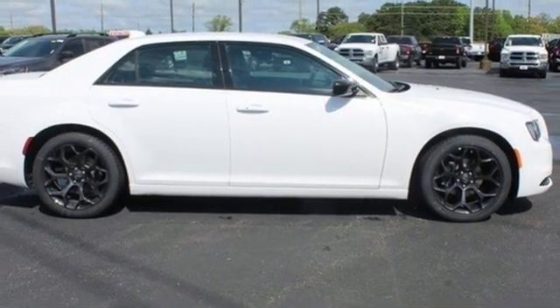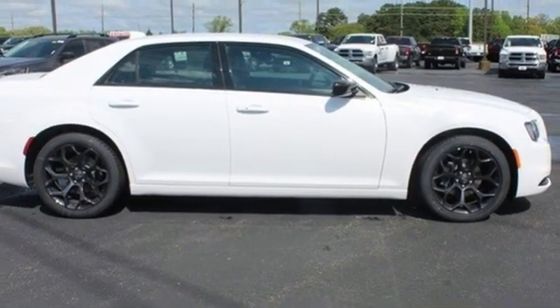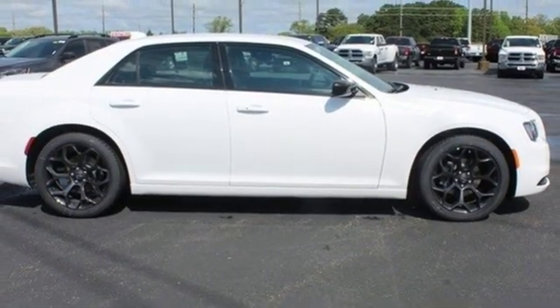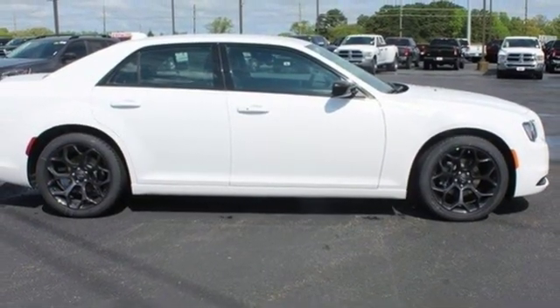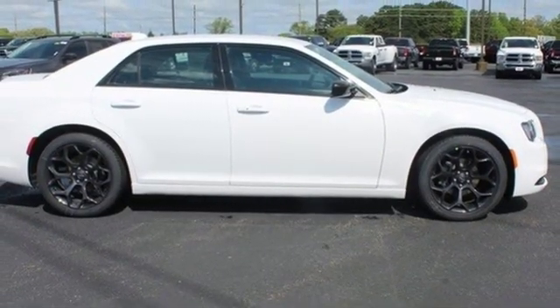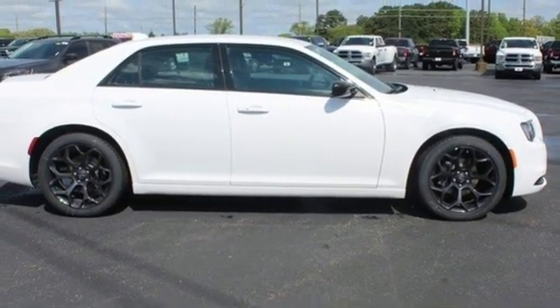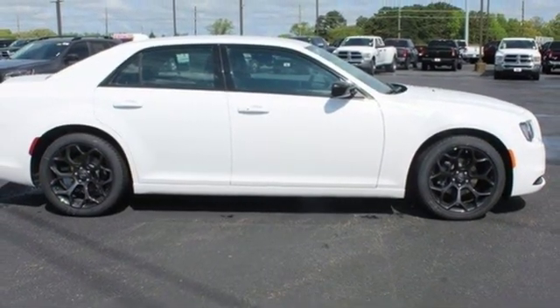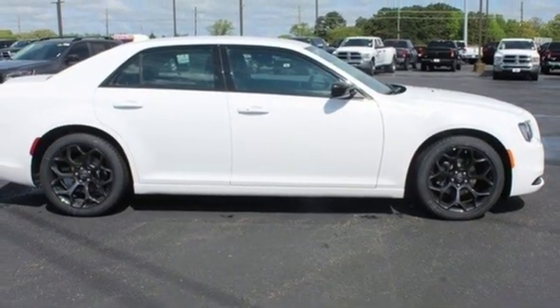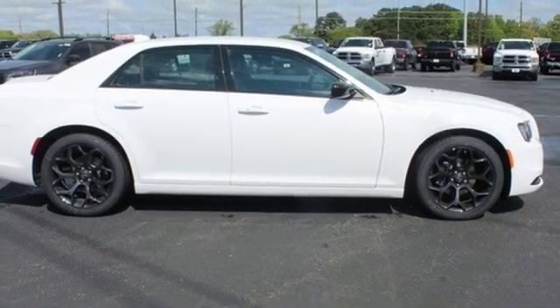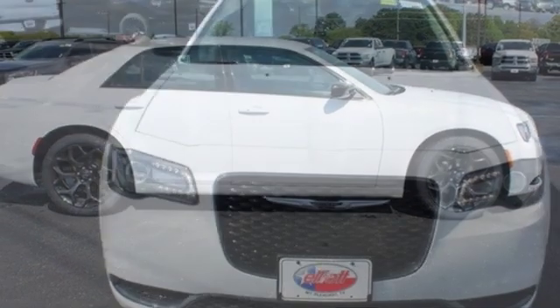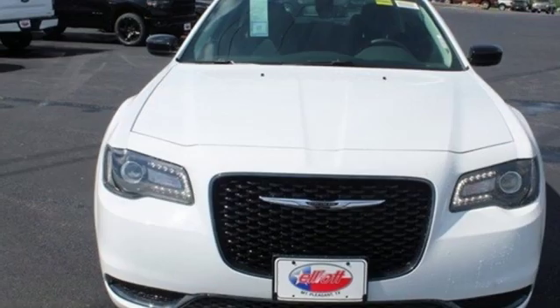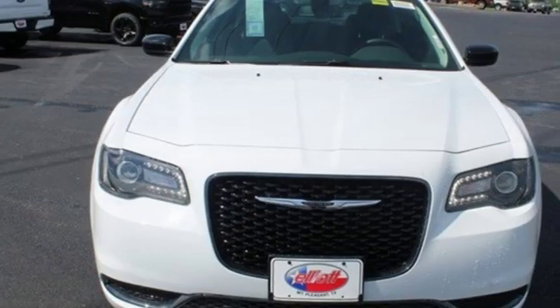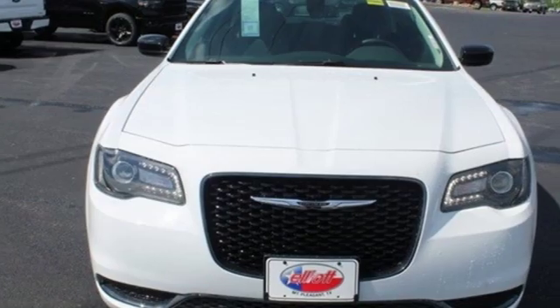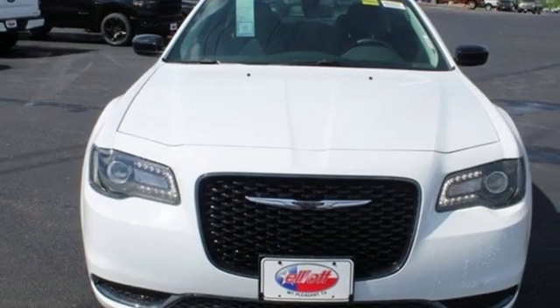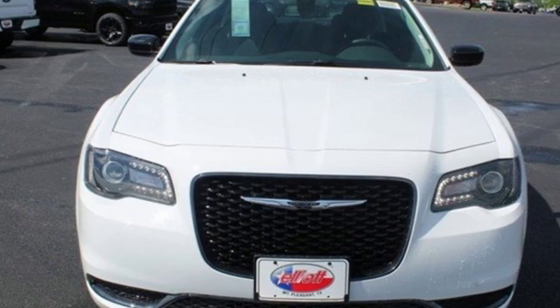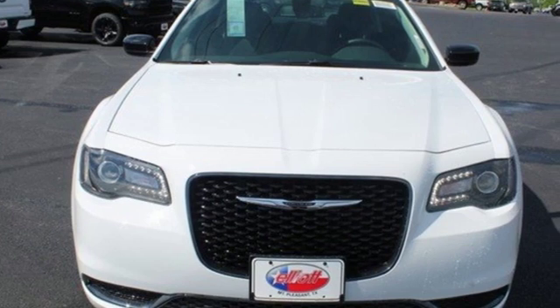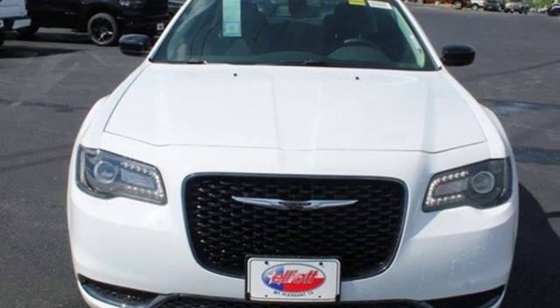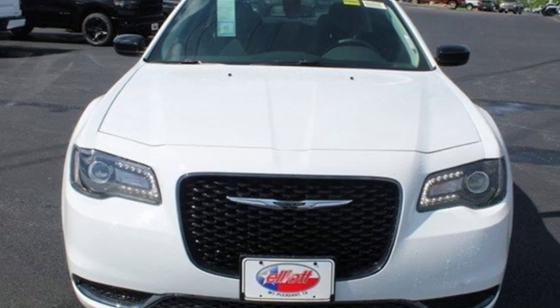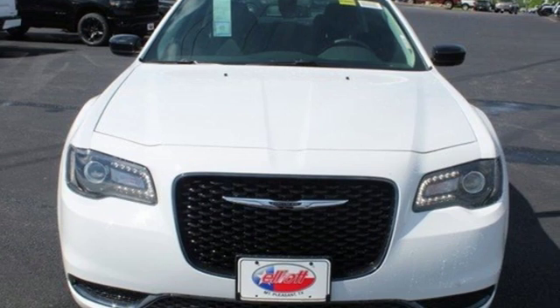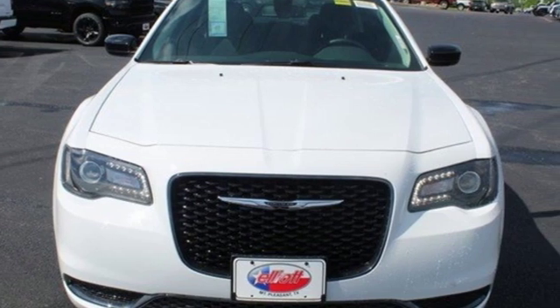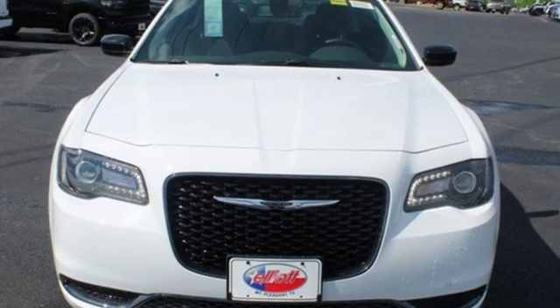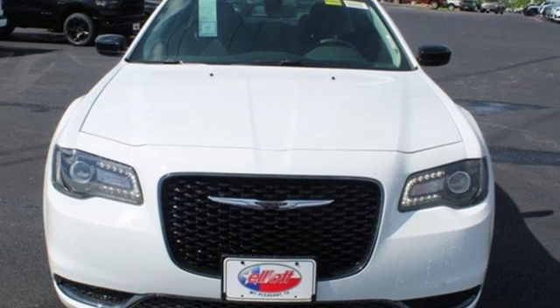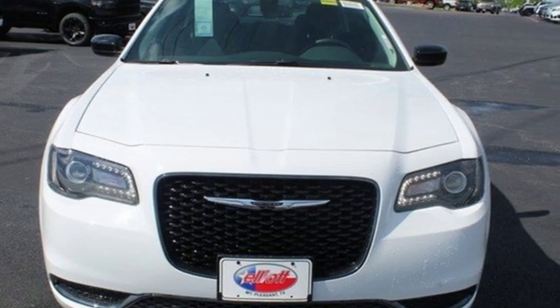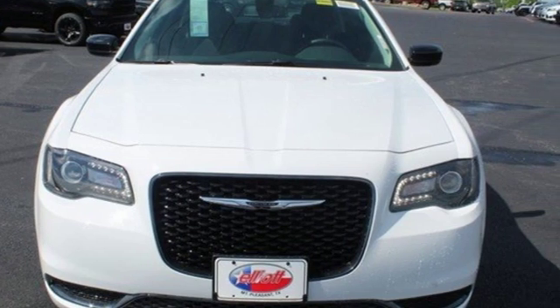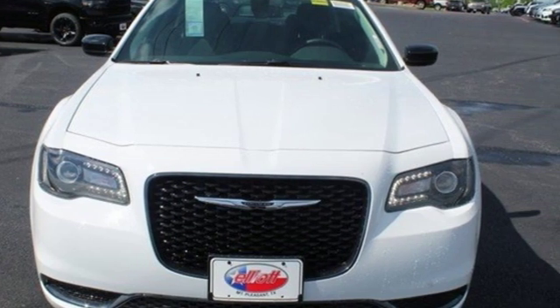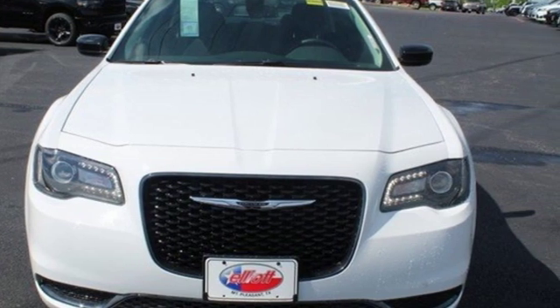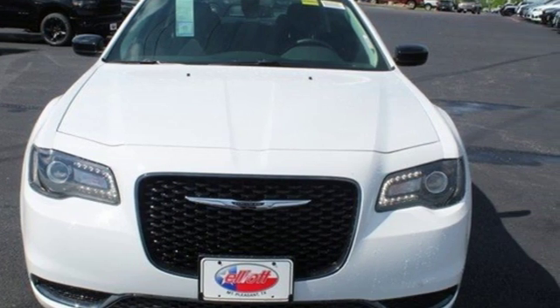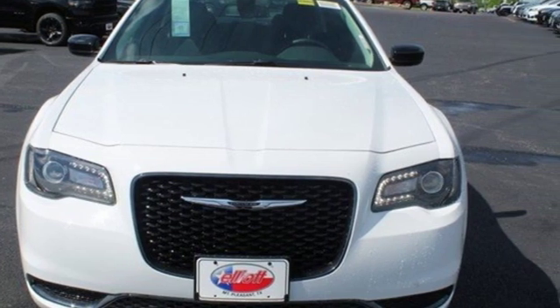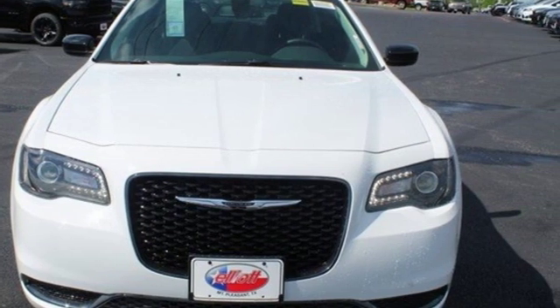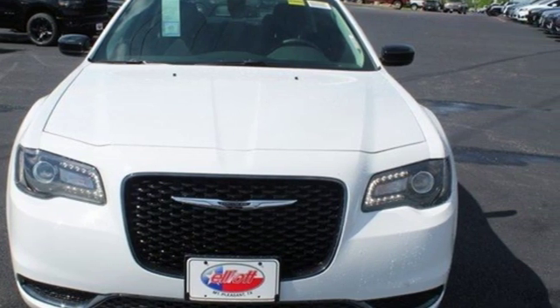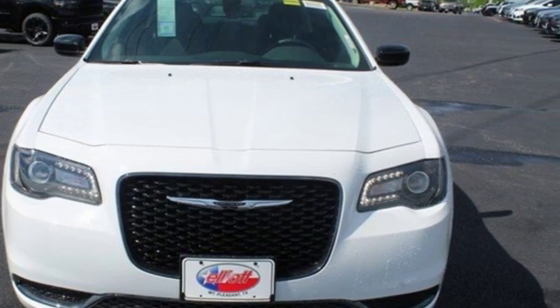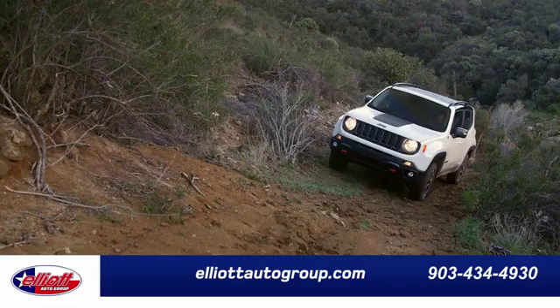Chrysler, where top flight engineering meets affordable luxury. Hurry in today for a test drive.